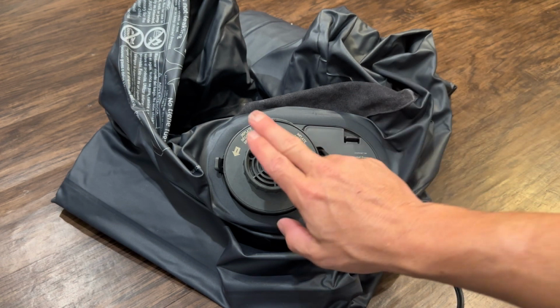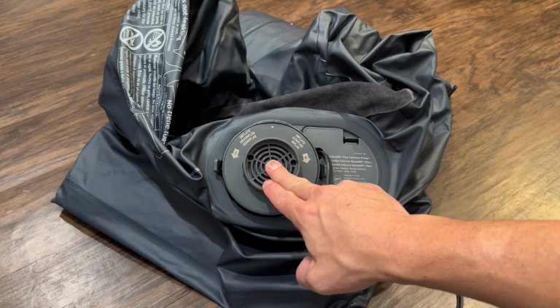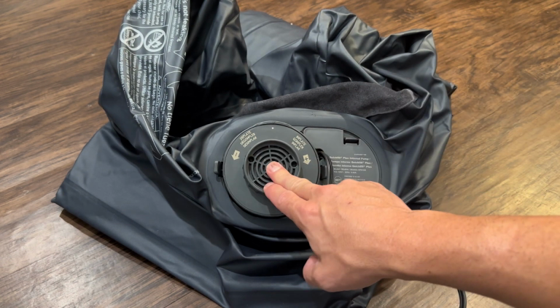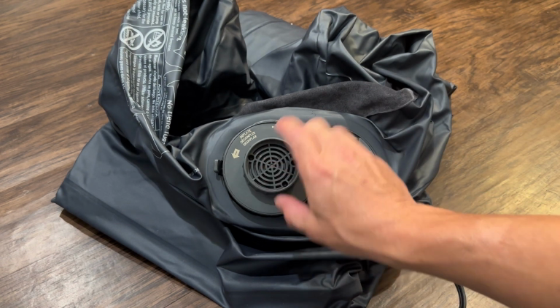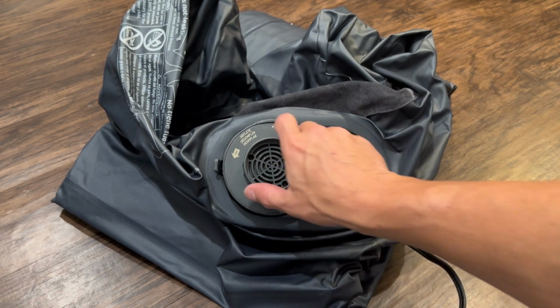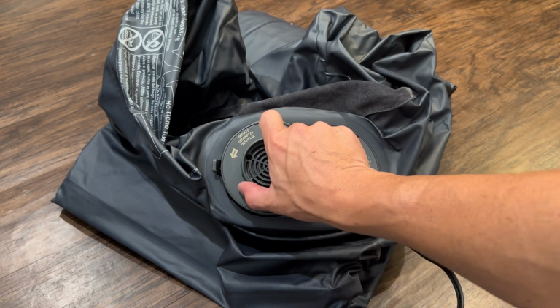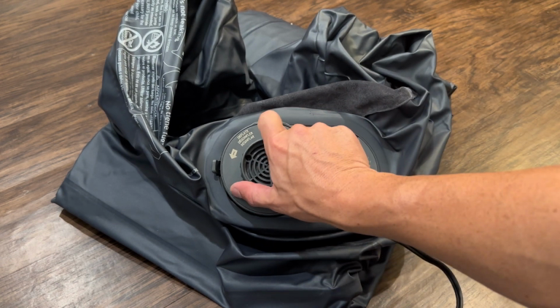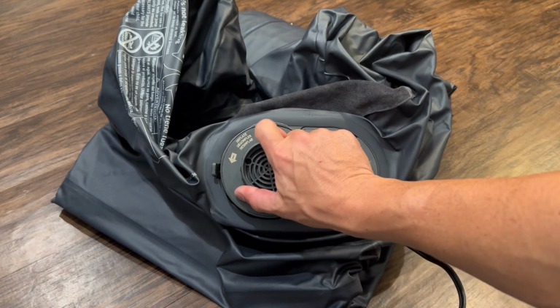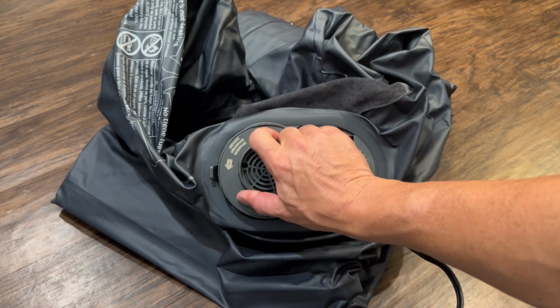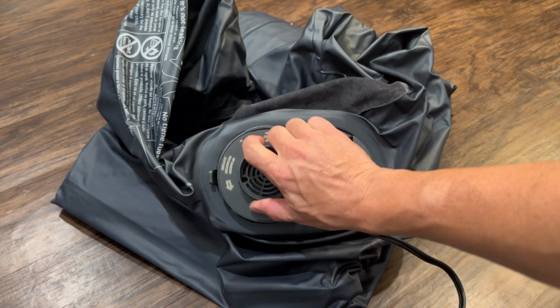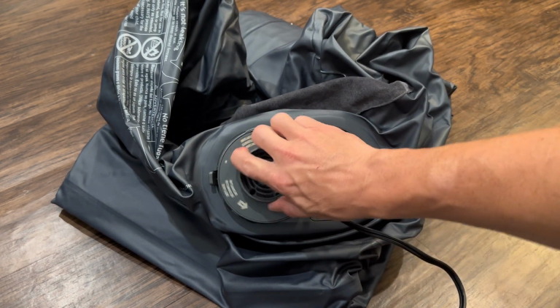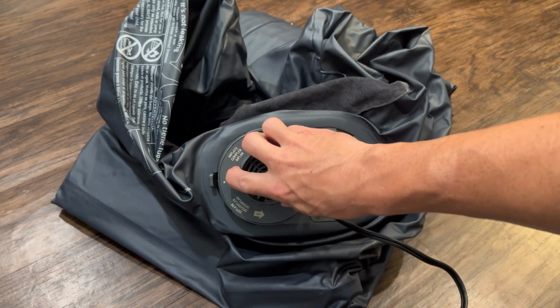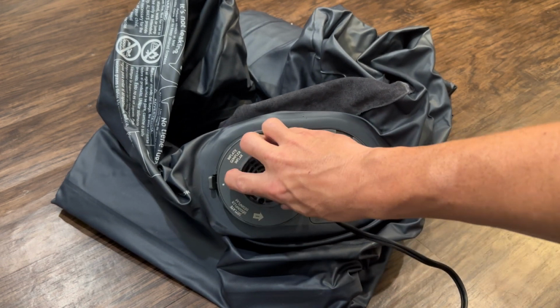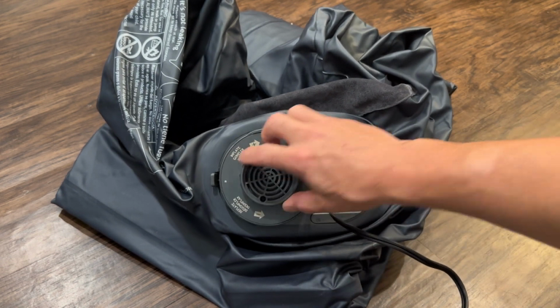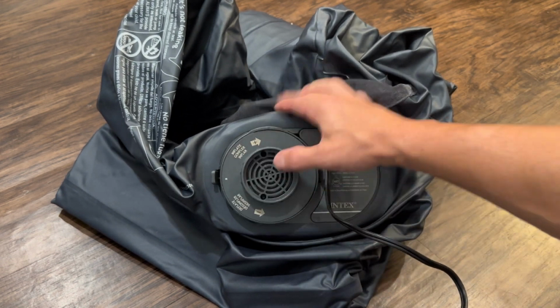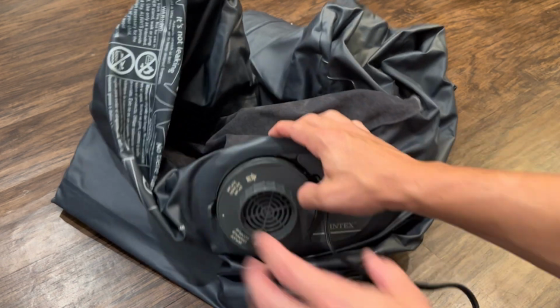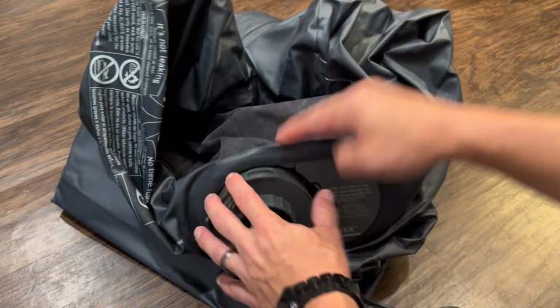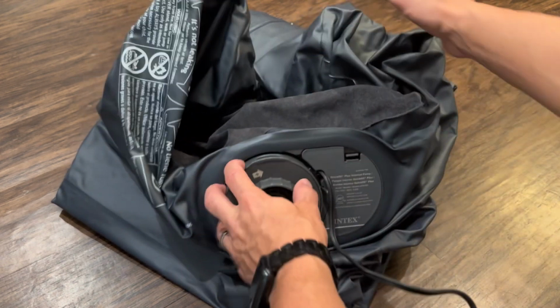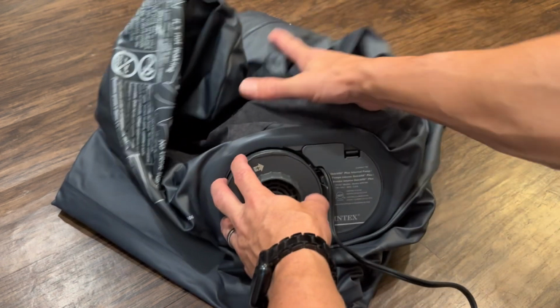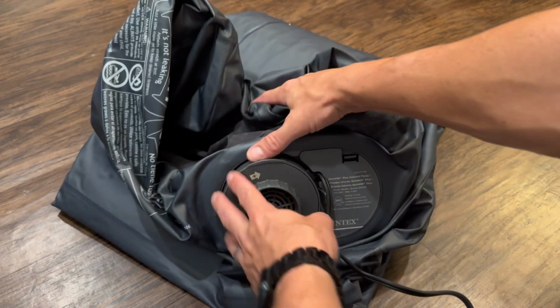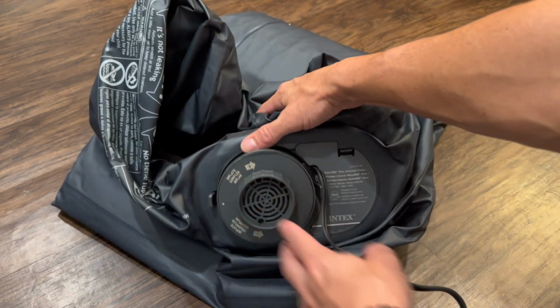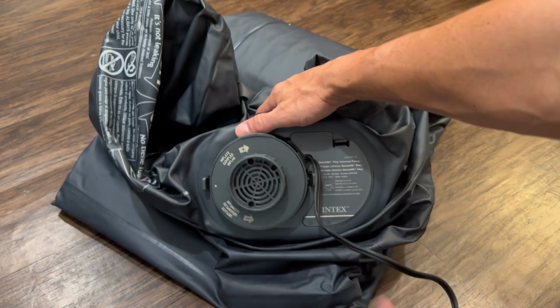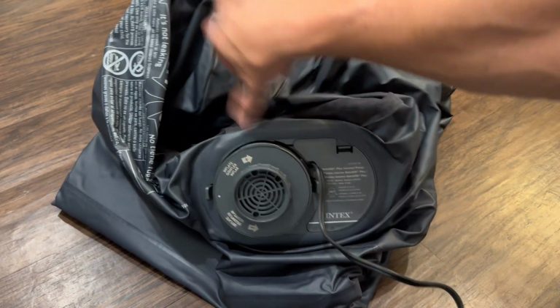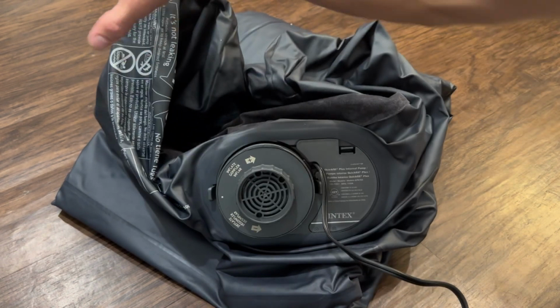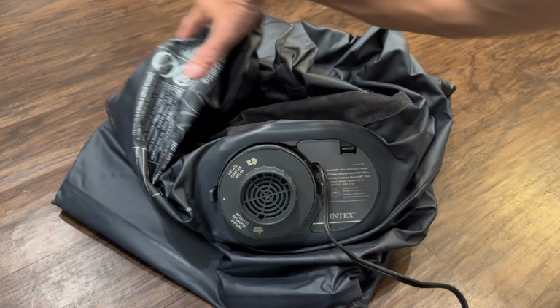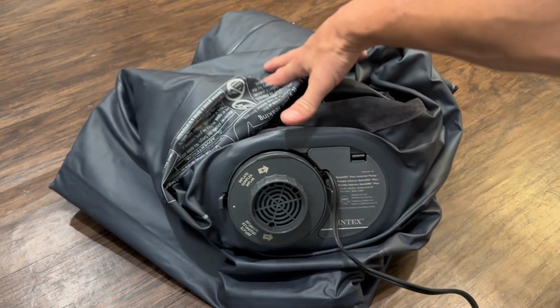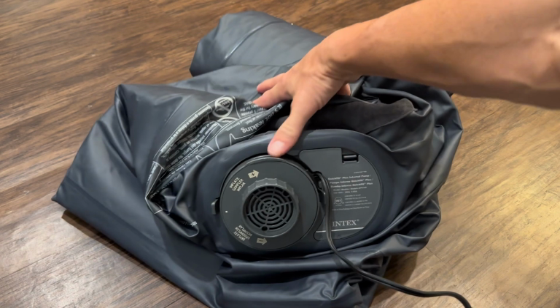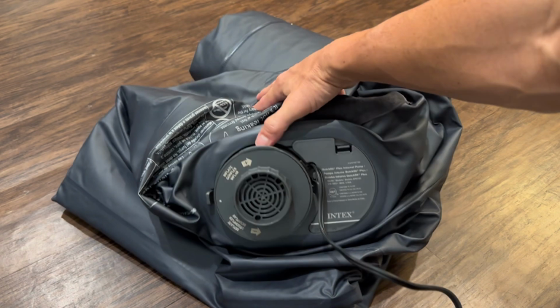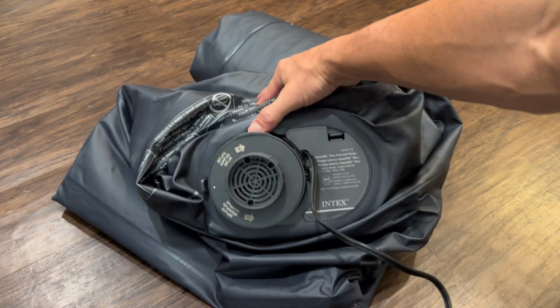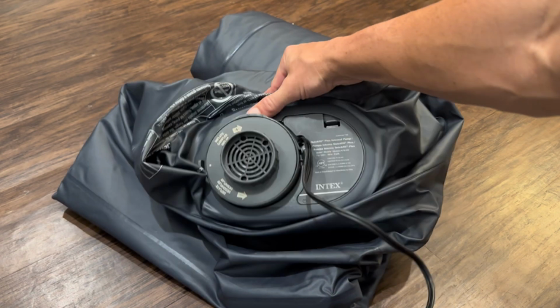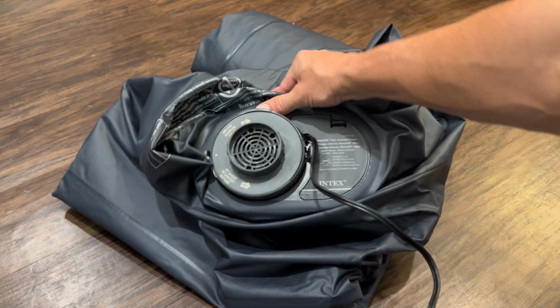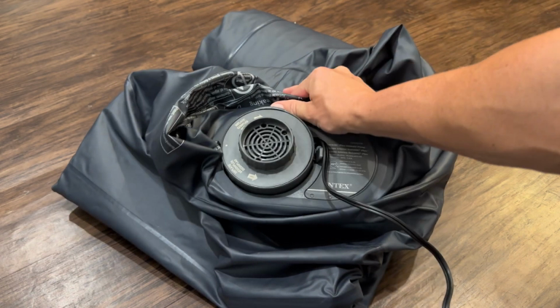If you don't want to use the pump function, turn it to deflate and you can just push and you'll hear all the air start to come out of it.